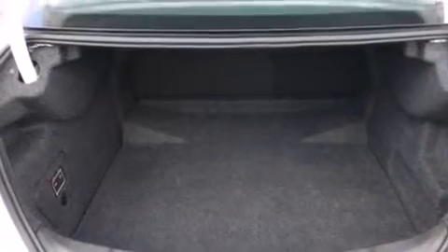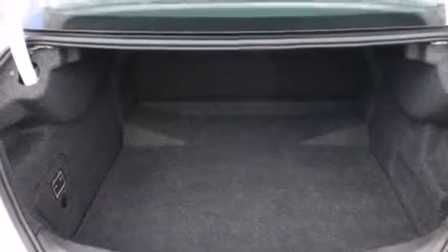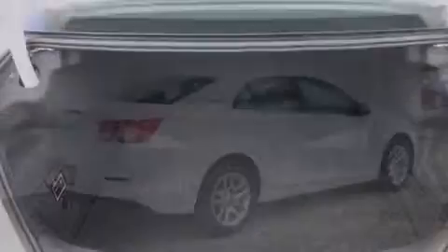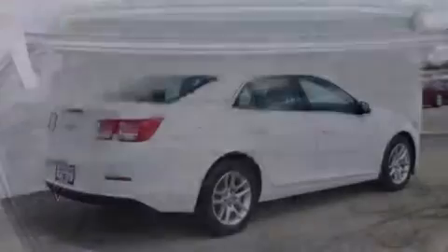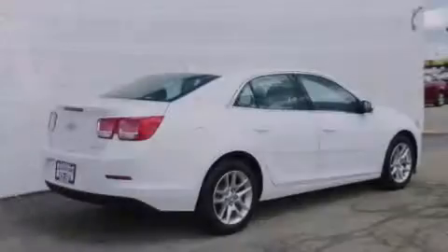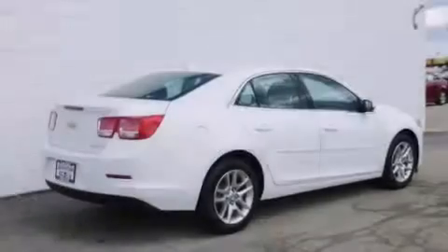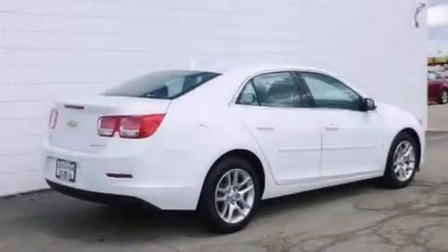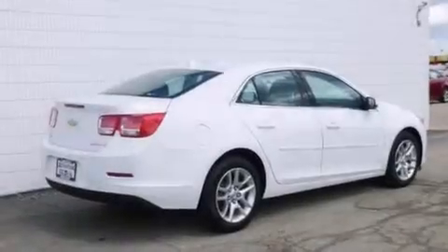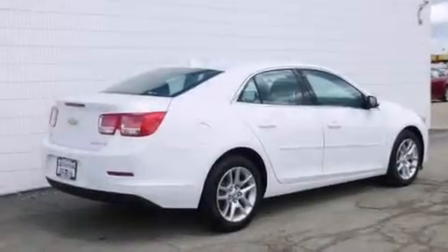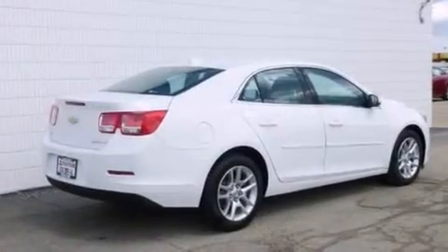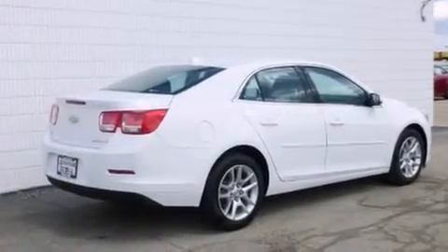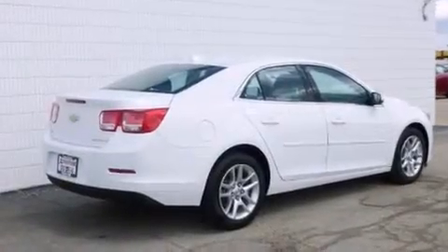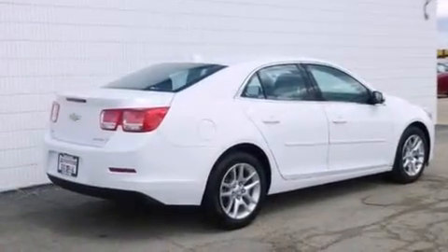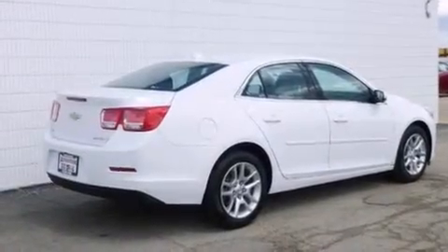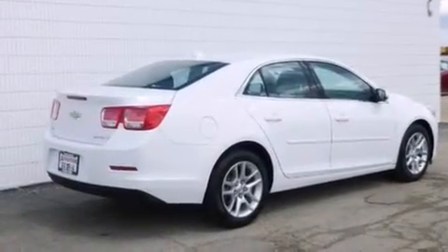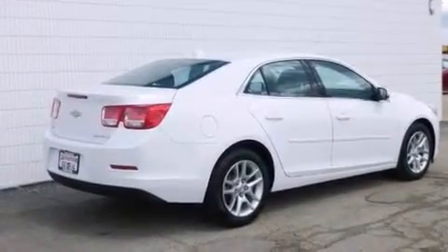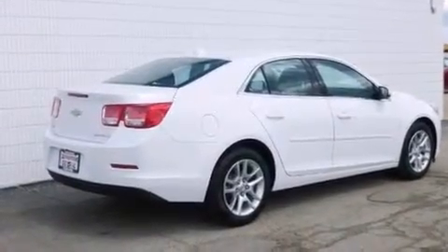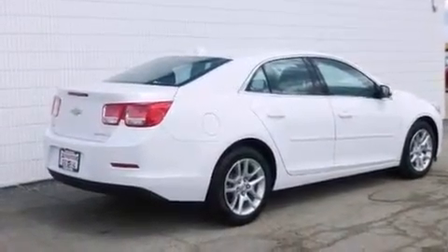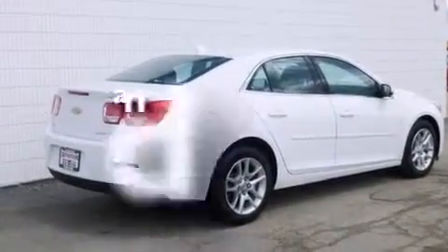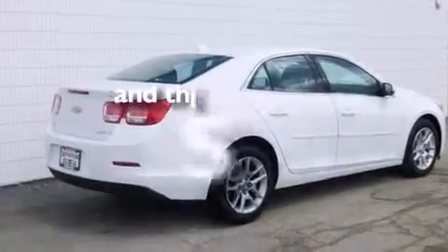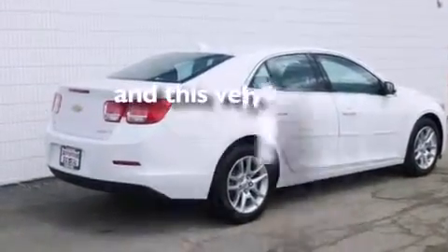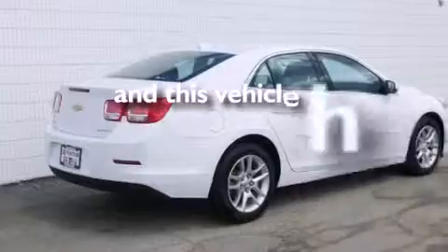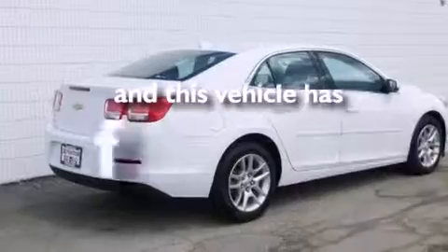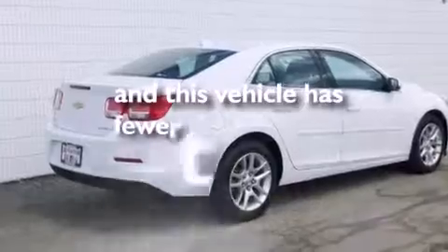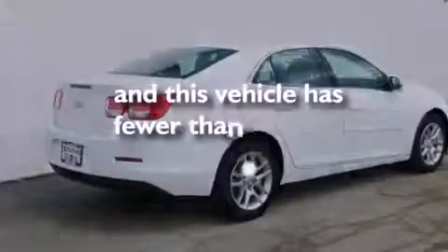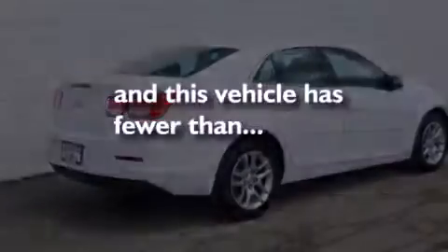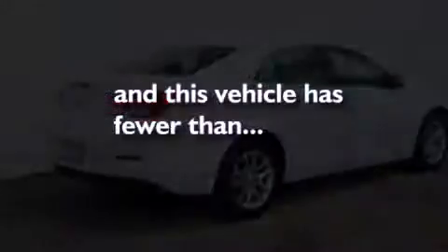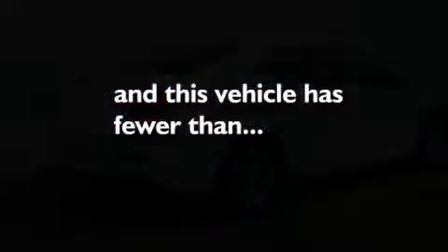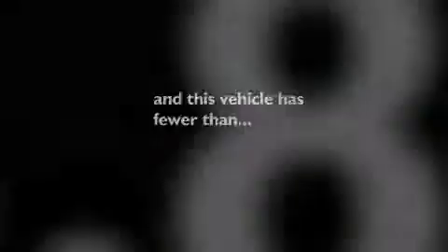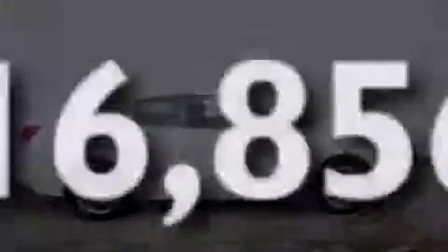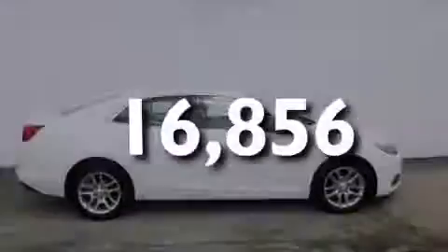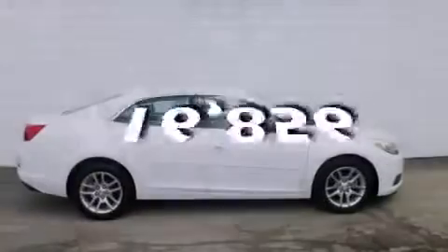Also included are steering wheel mounted controls, a keyless entry system, and this vehicle has fewer than 17,000 miles on the odometer.